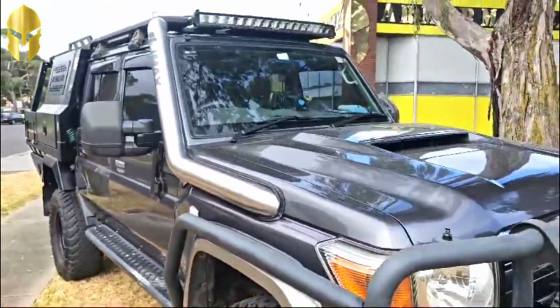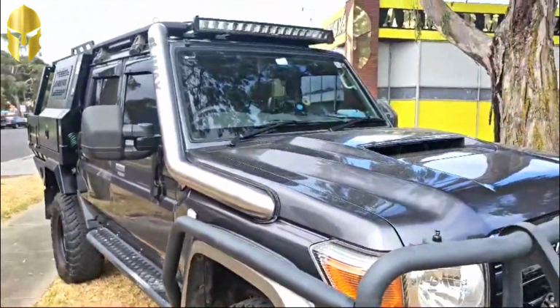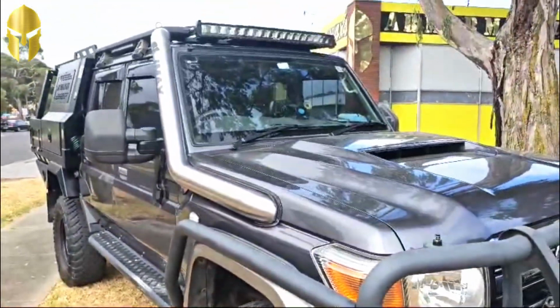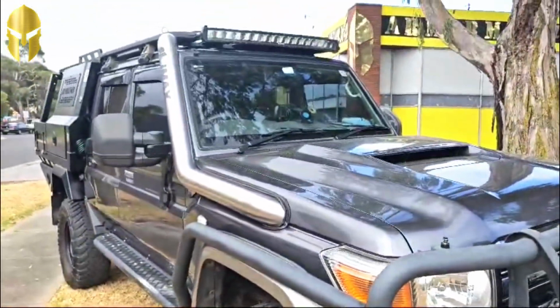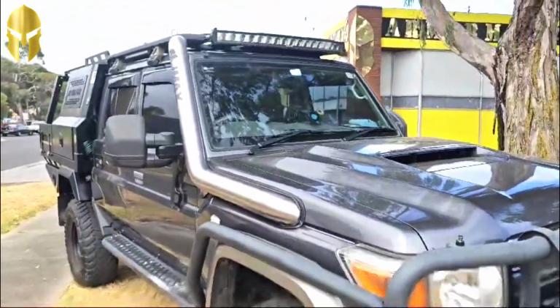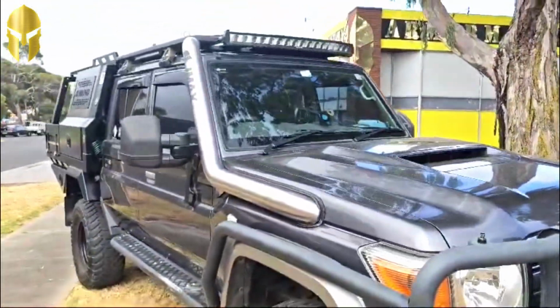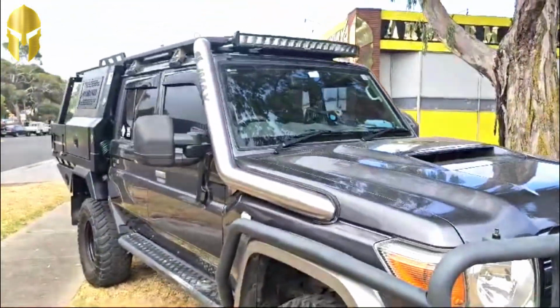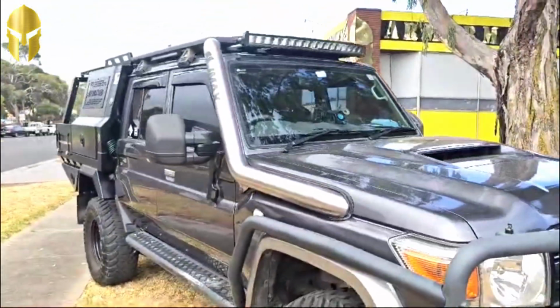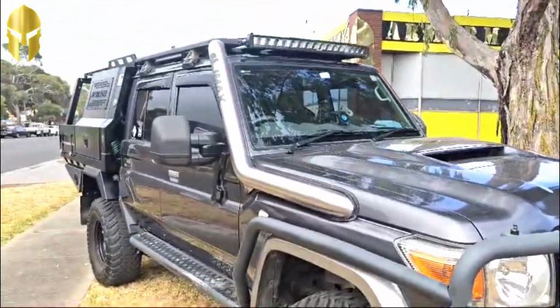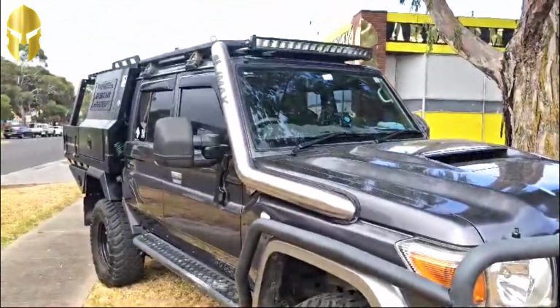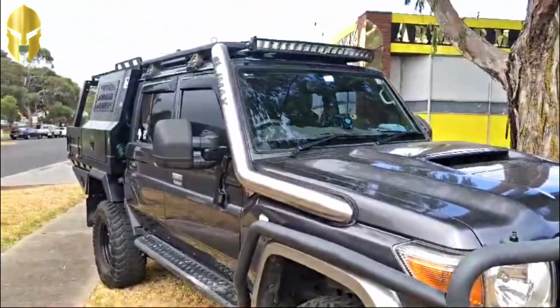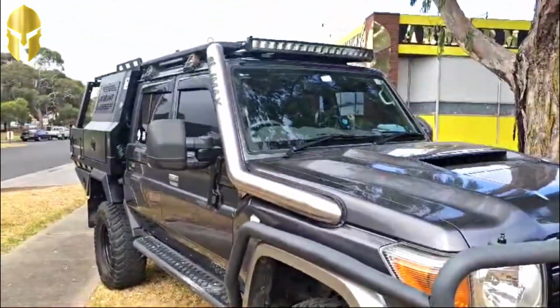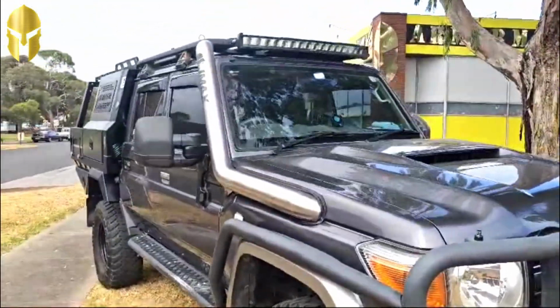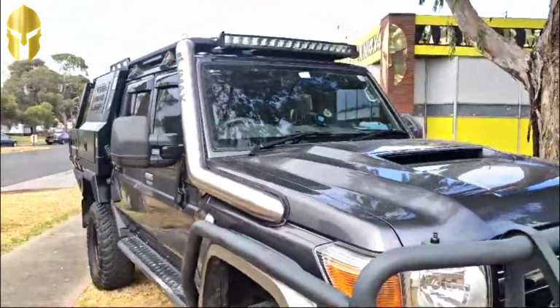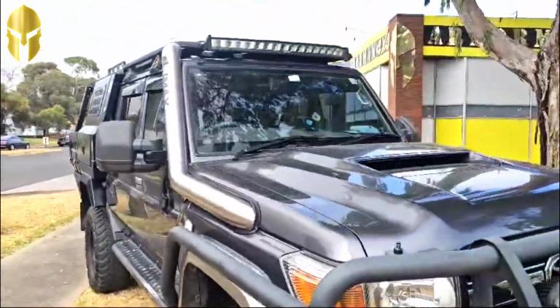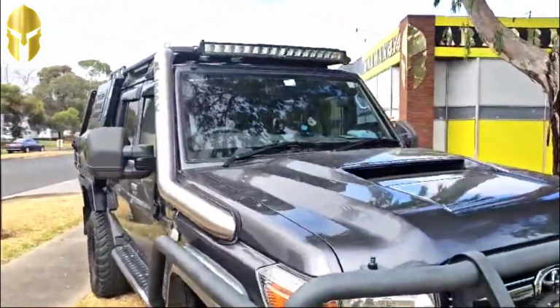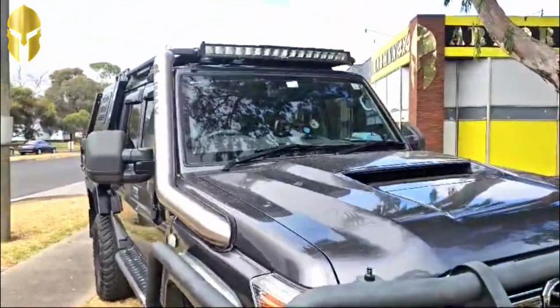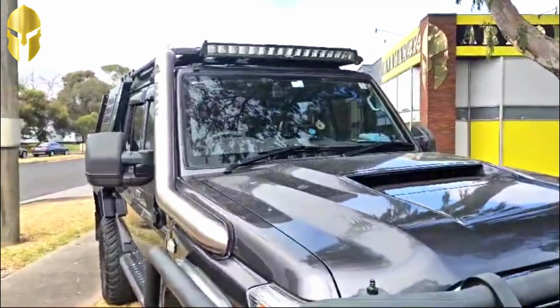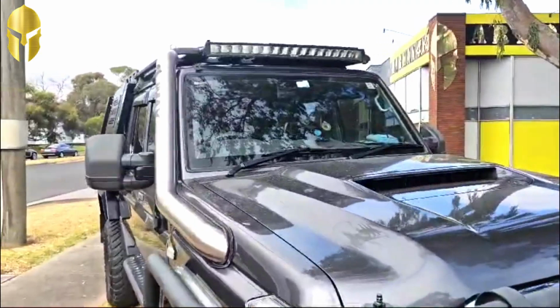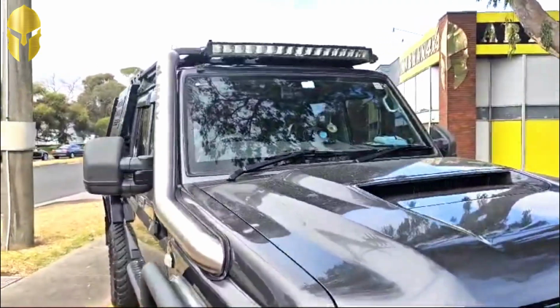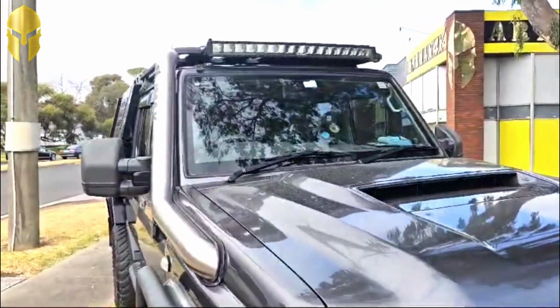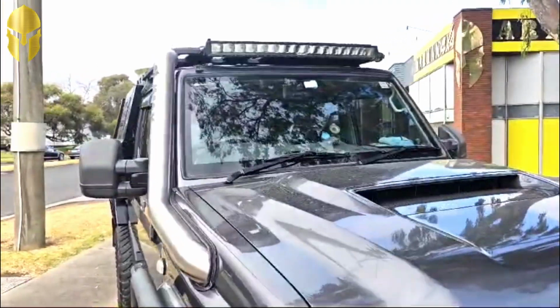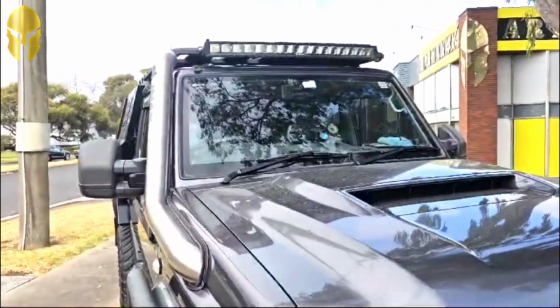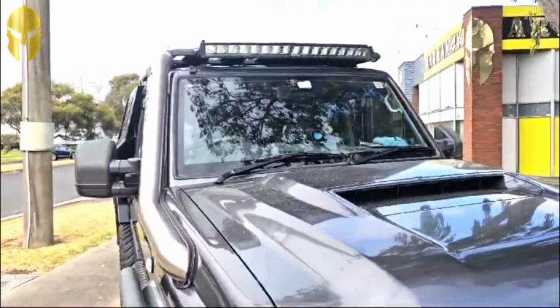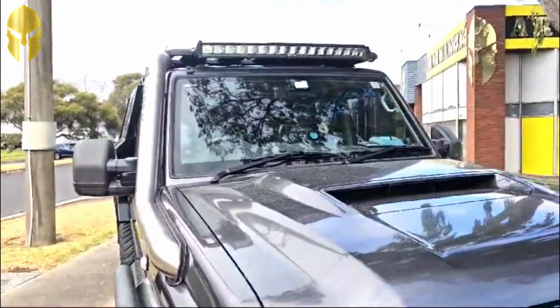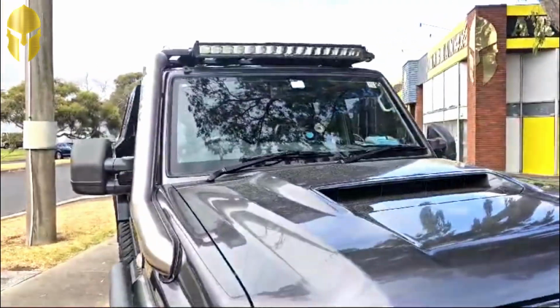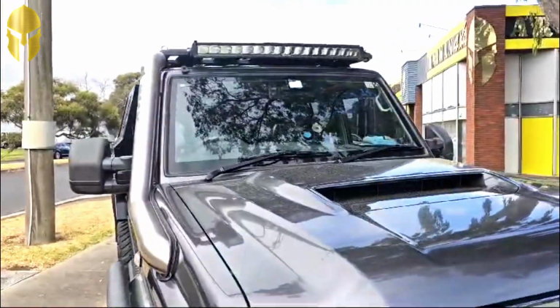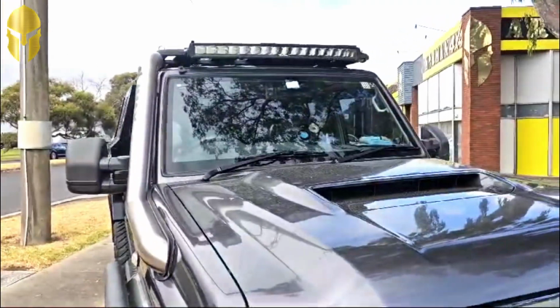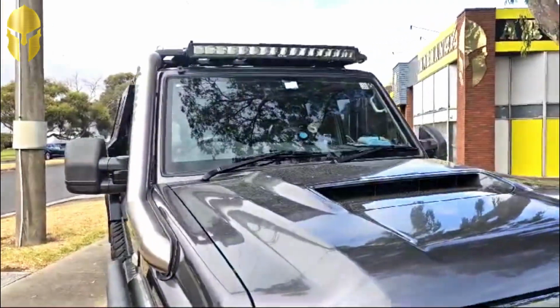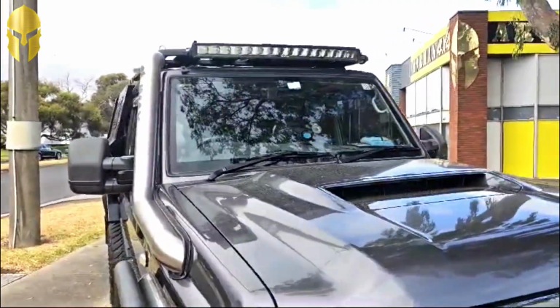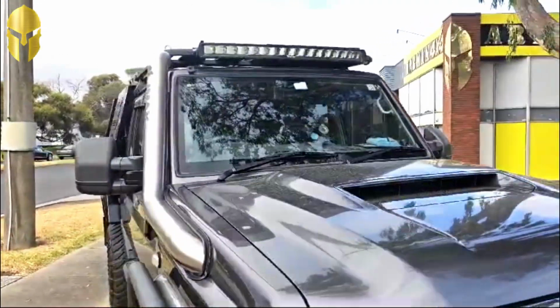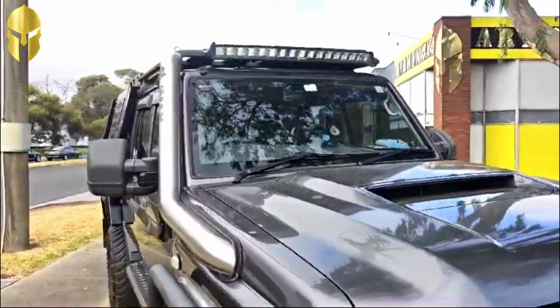That's how it looks like from the side. Very nice.